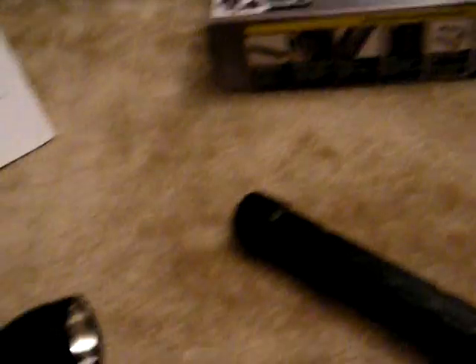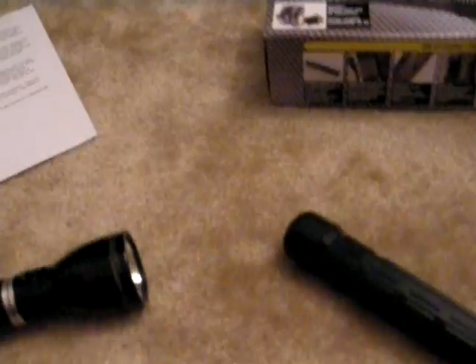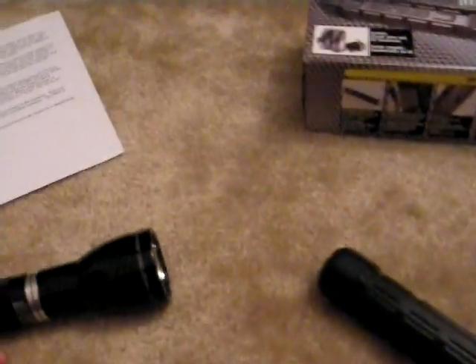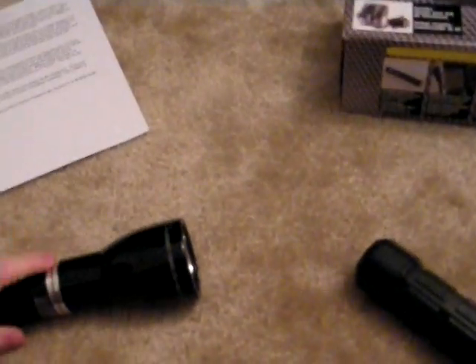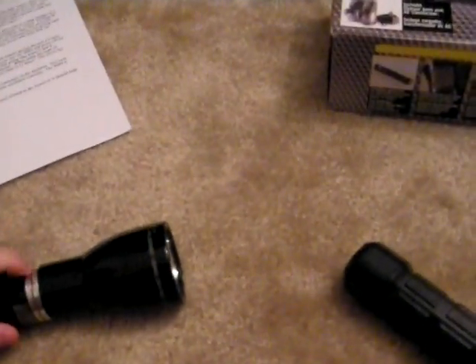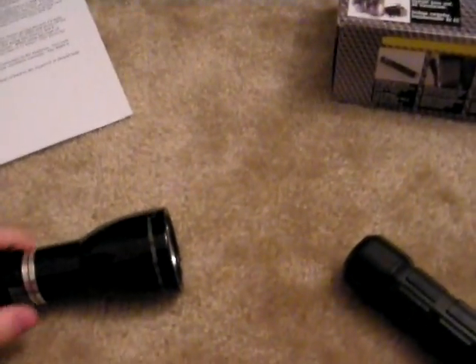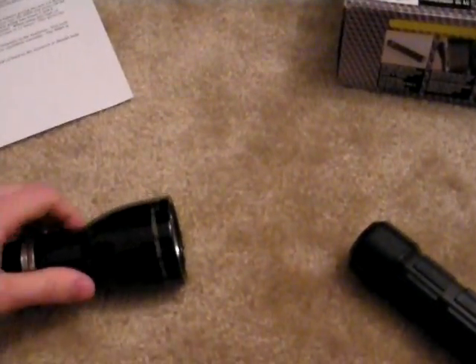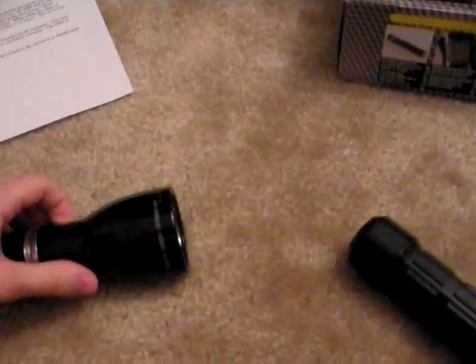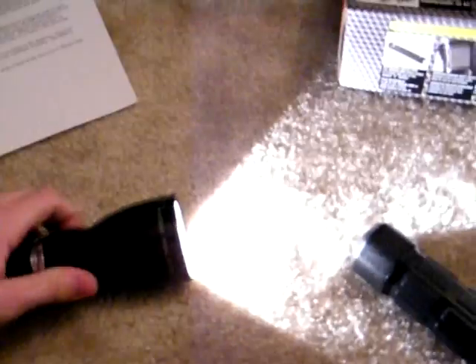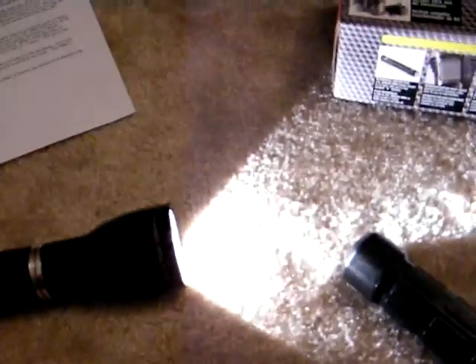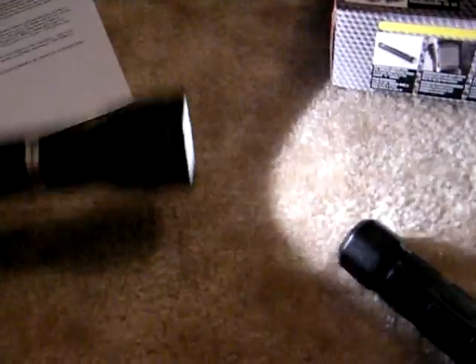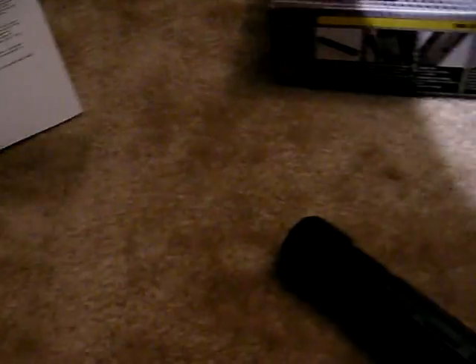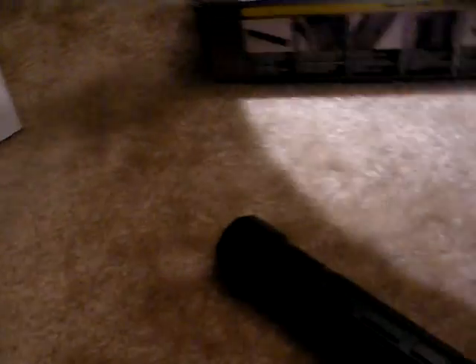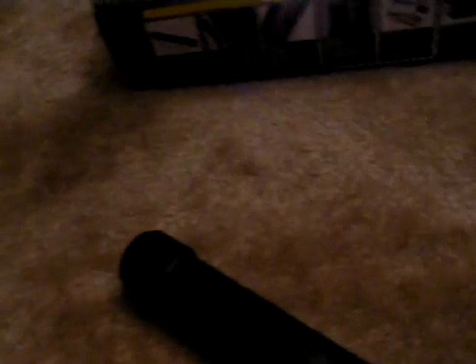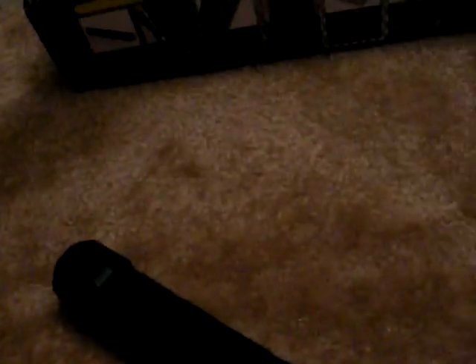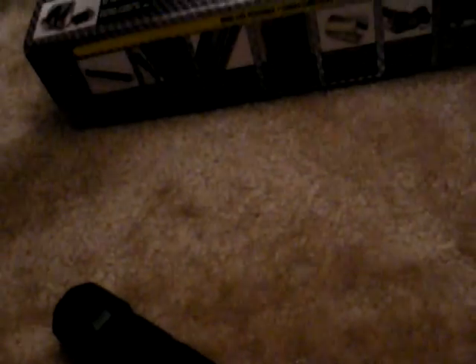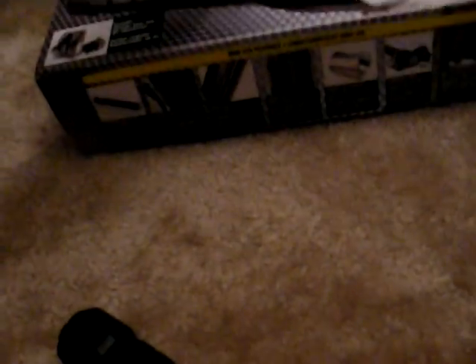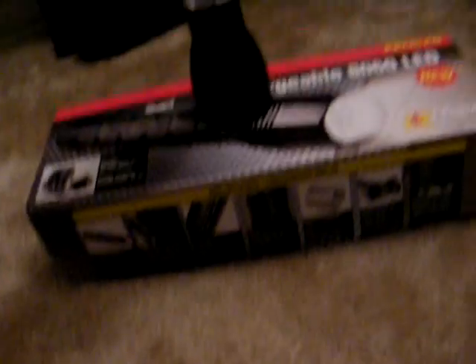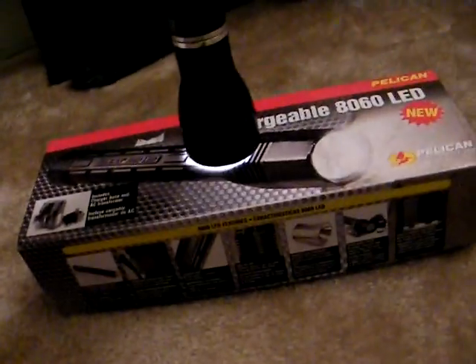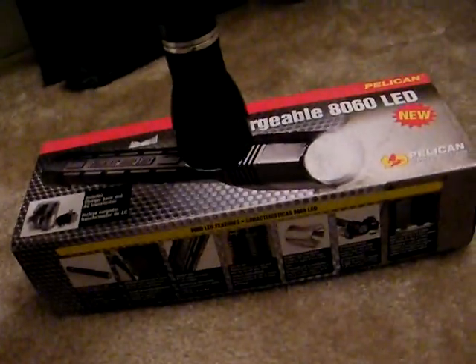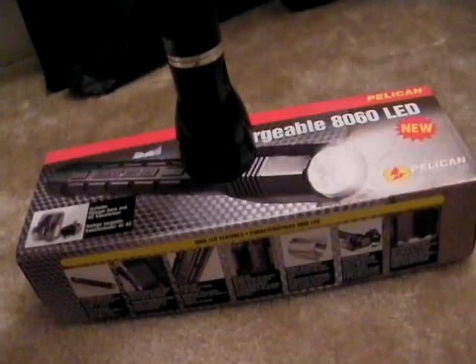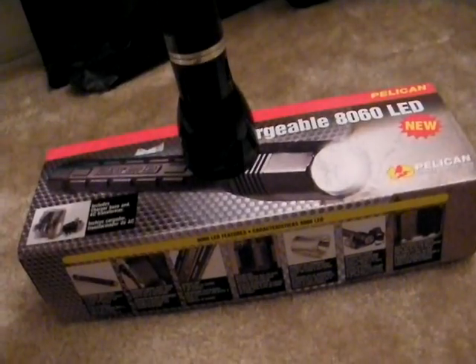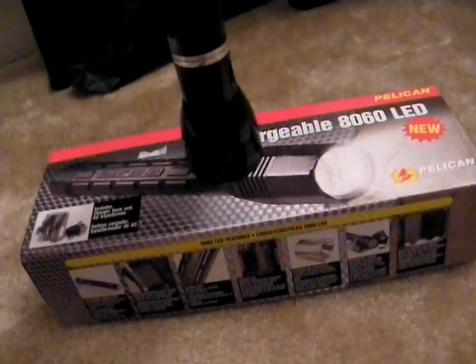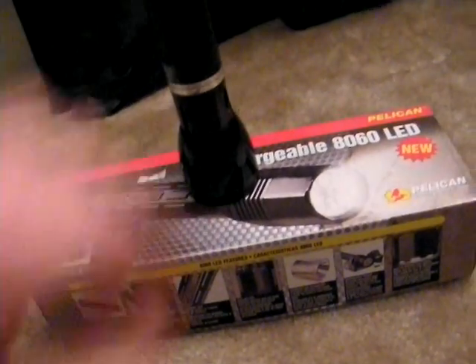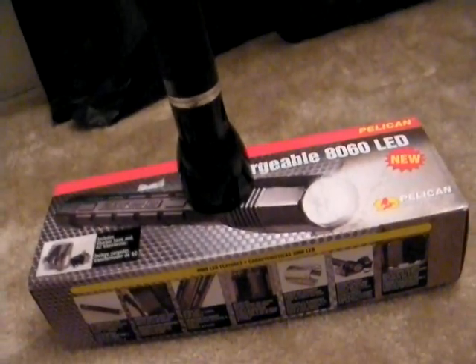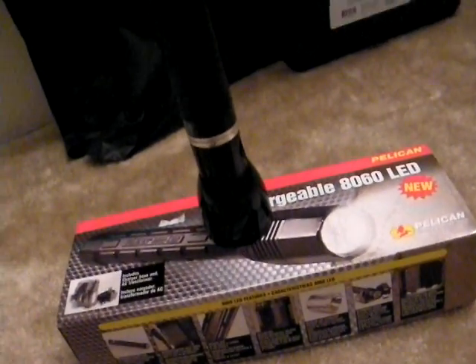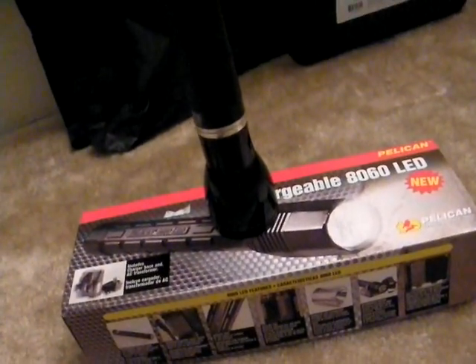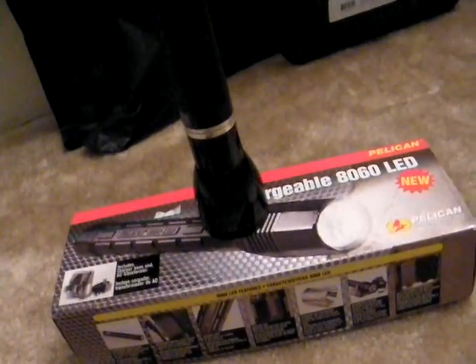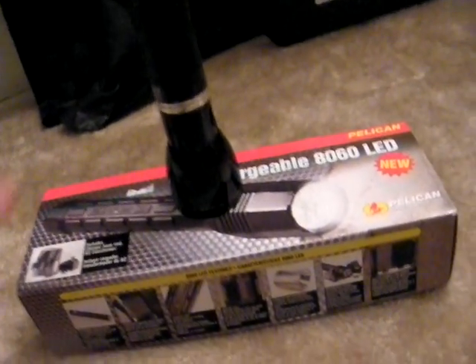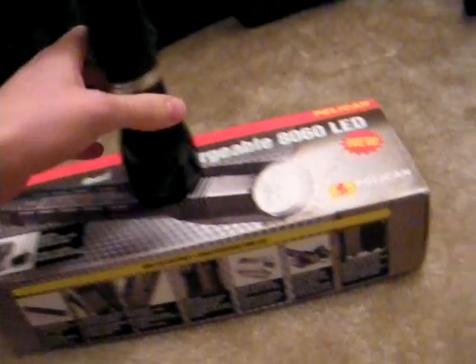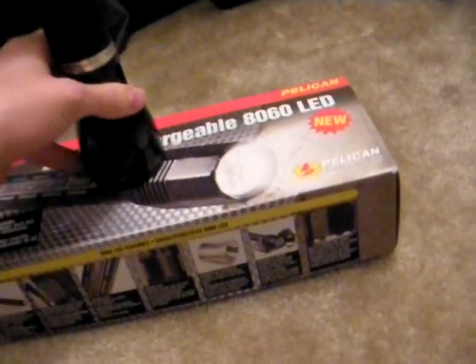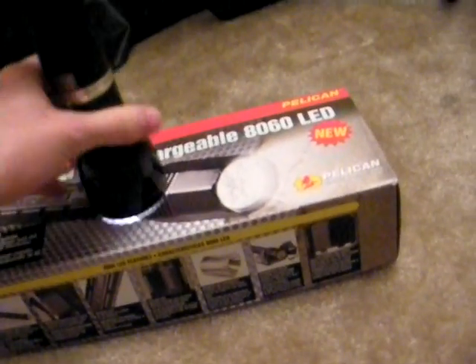By comparison, turning the Mag Light on and setting it down, you'll never know that you have your light on, and you could be burning it the whole time.